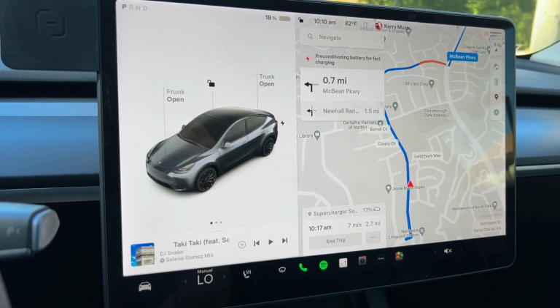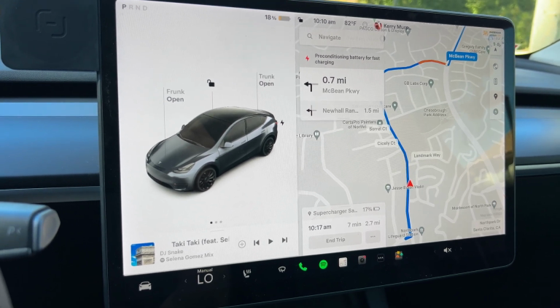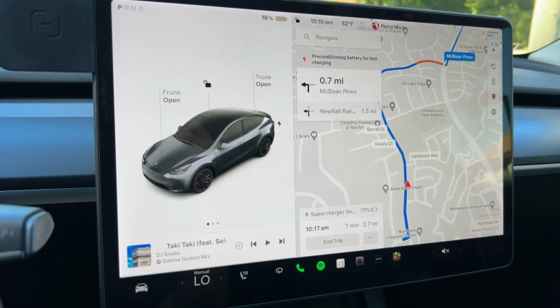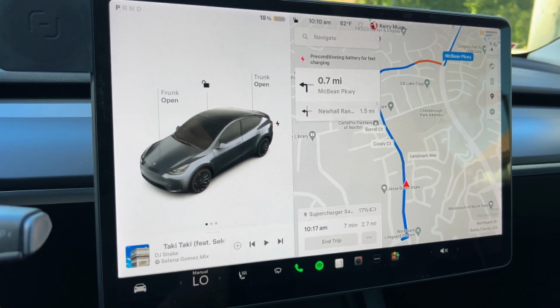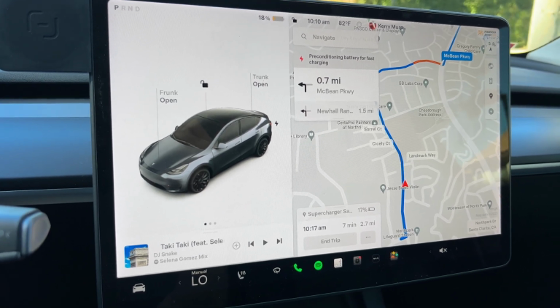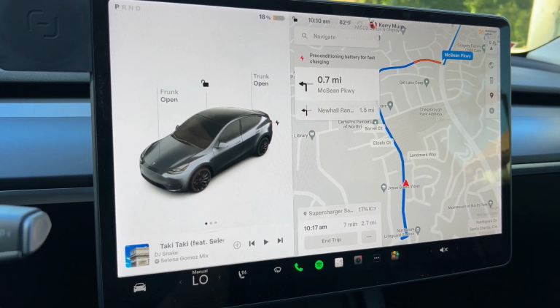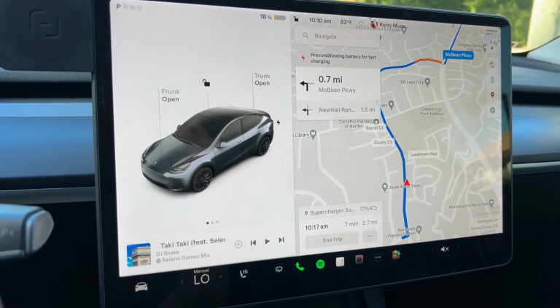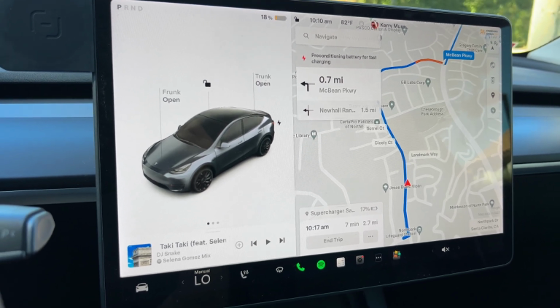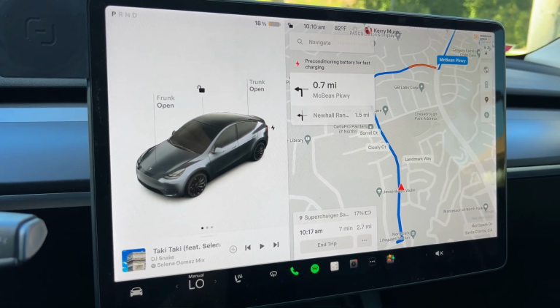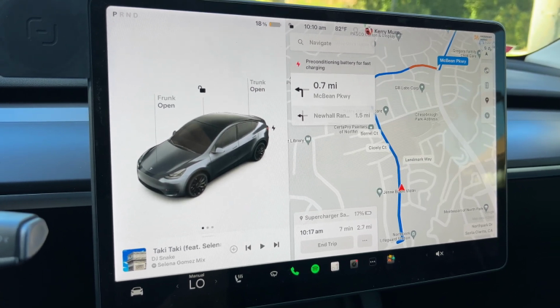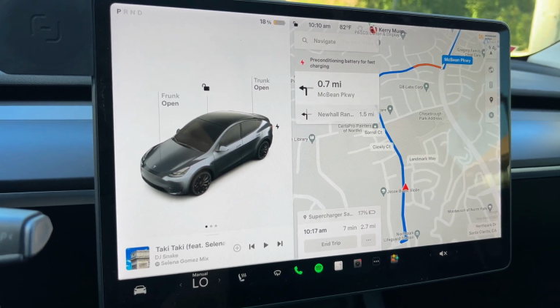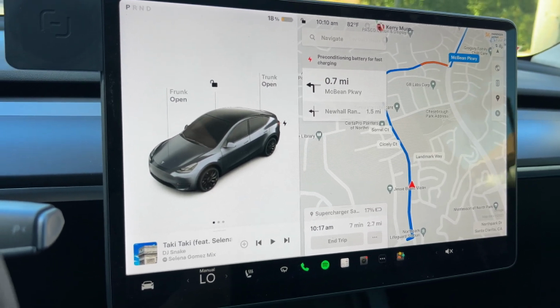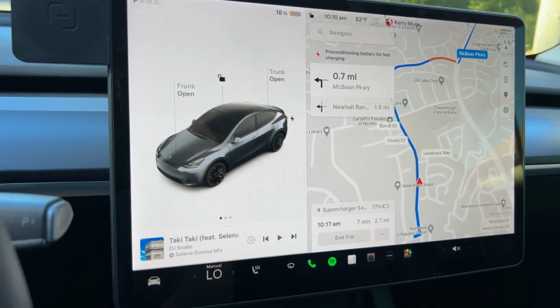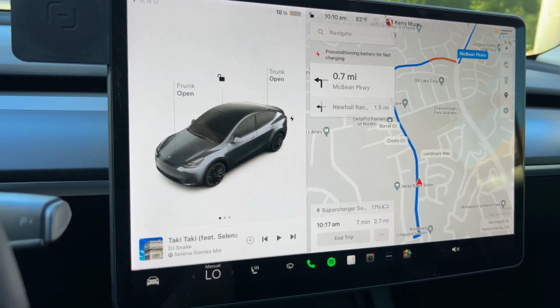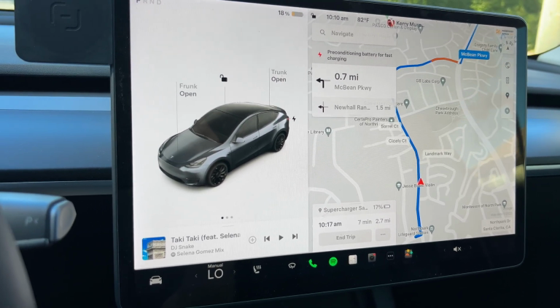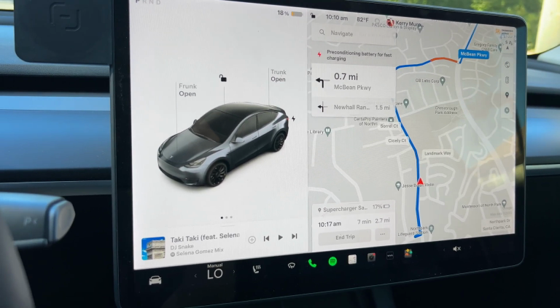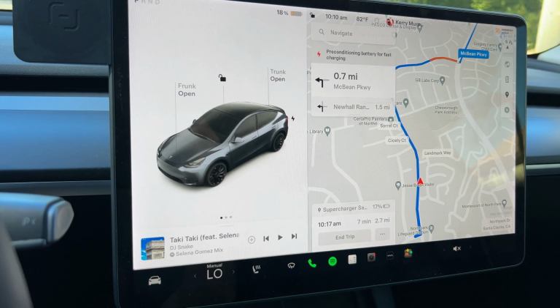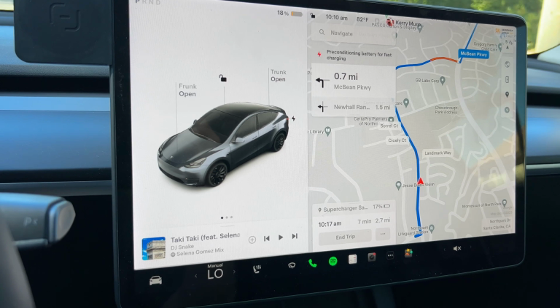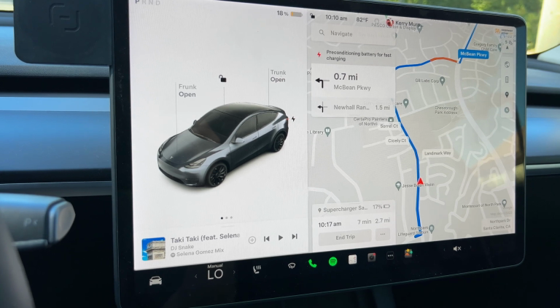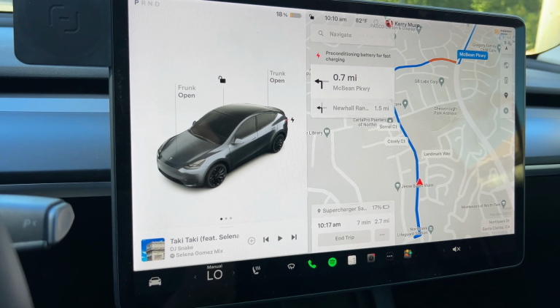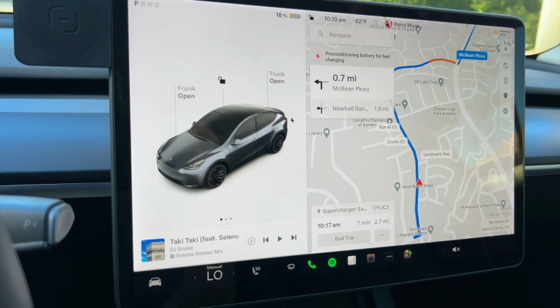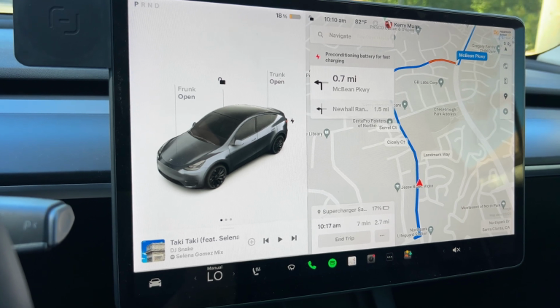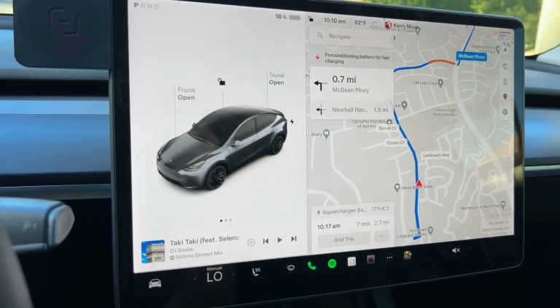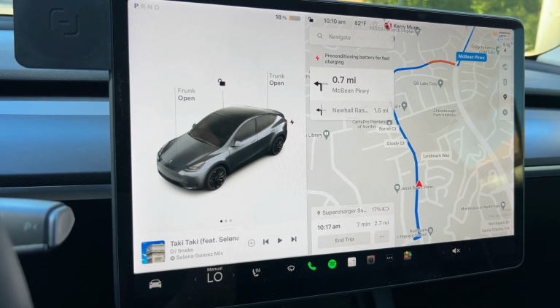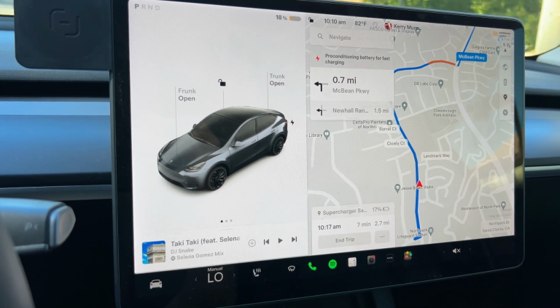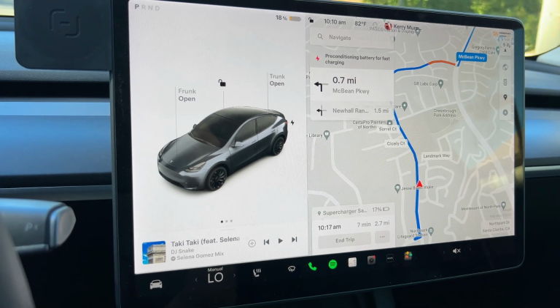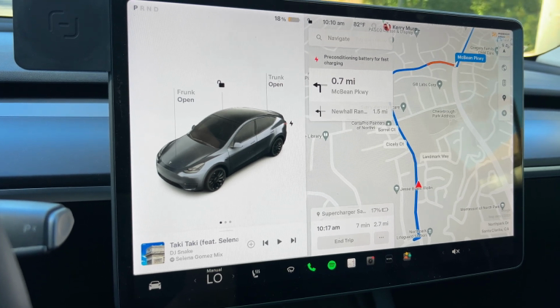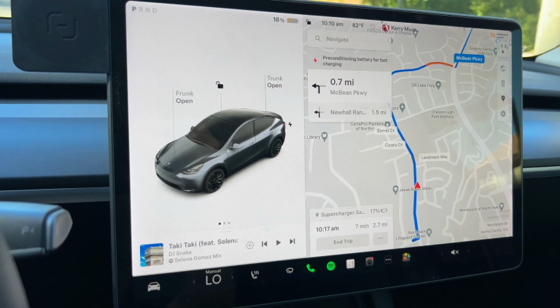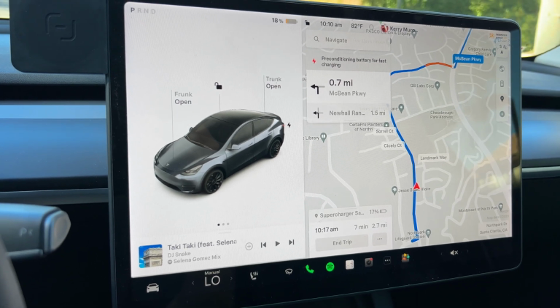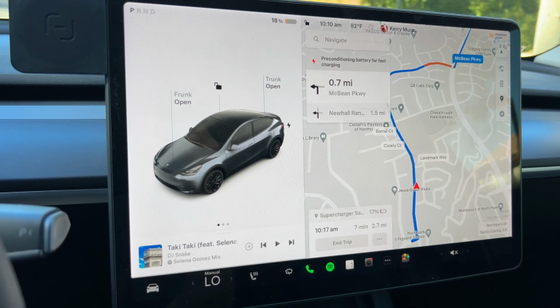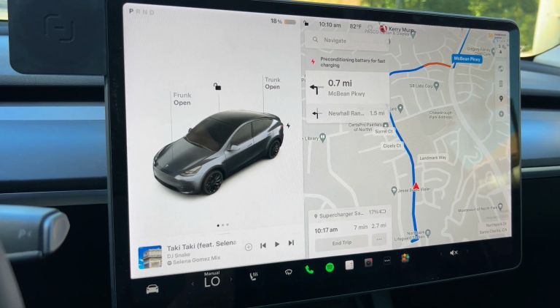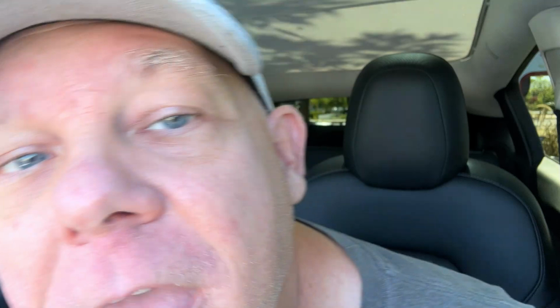I'm going to drive around a little bit, let this thing warm up, and get it down to 10% or 15%.